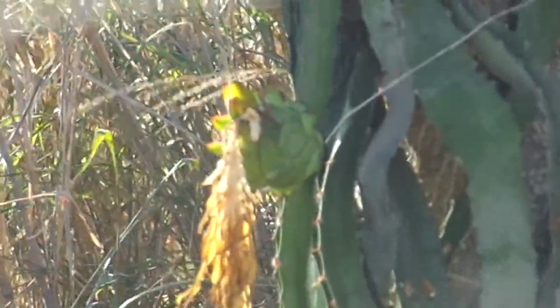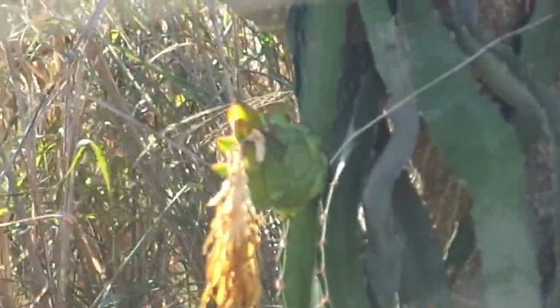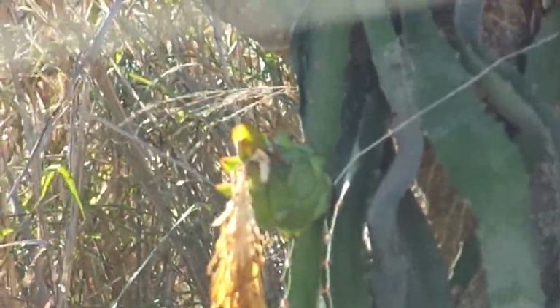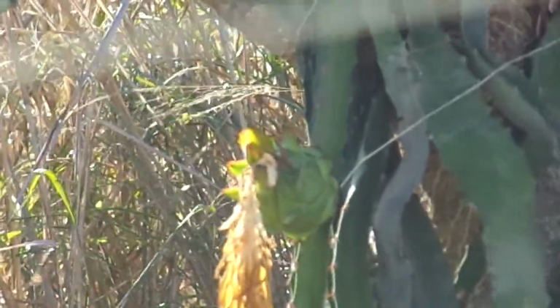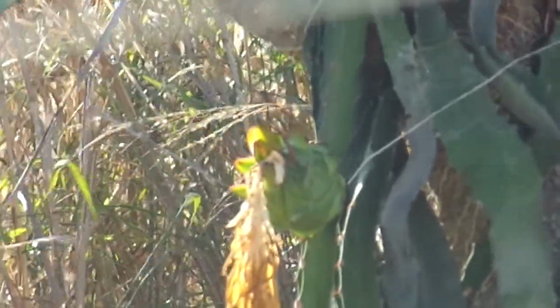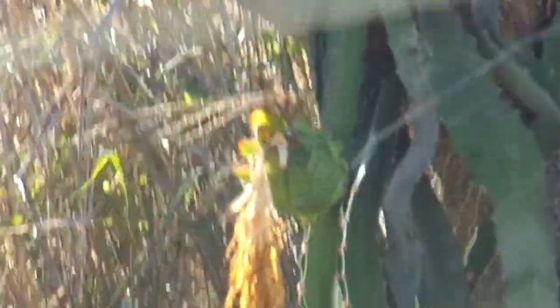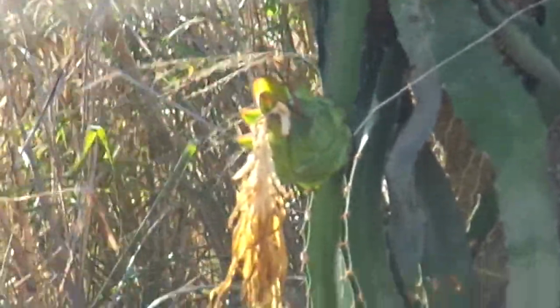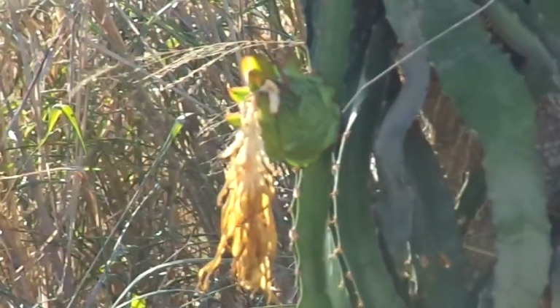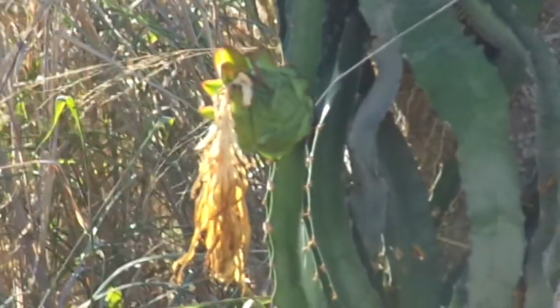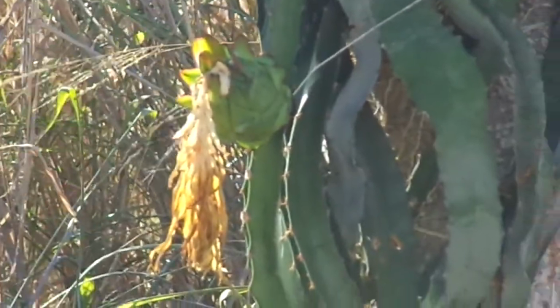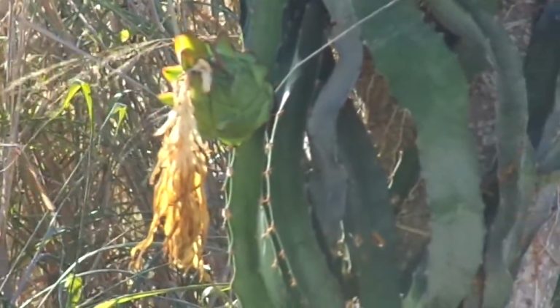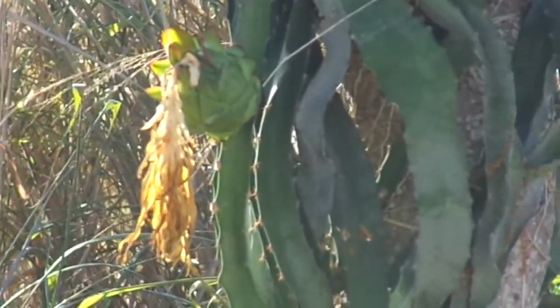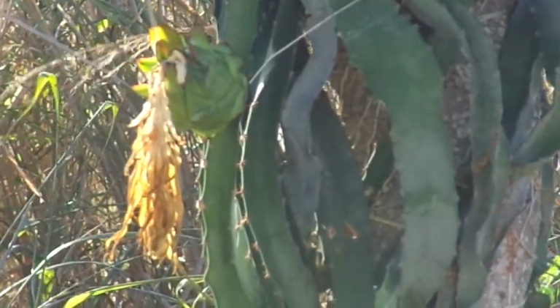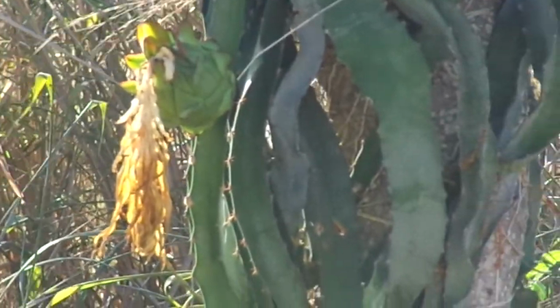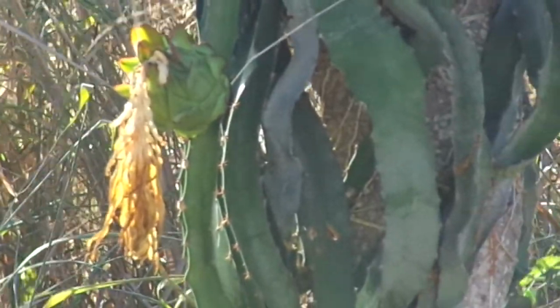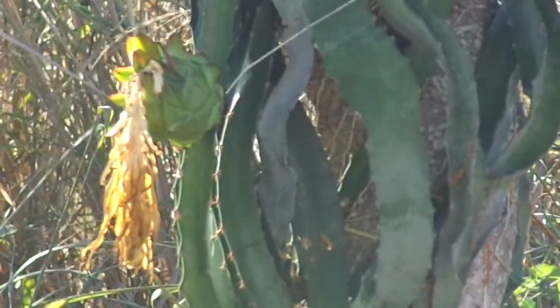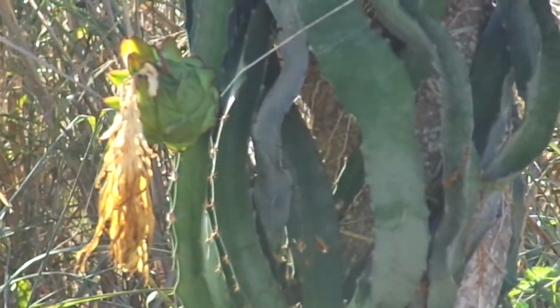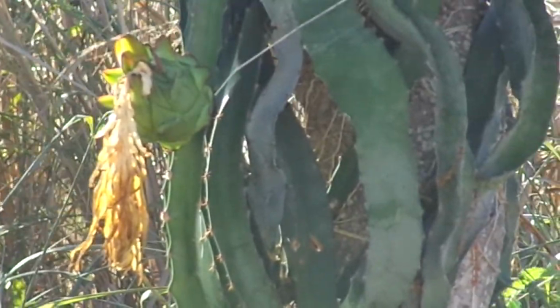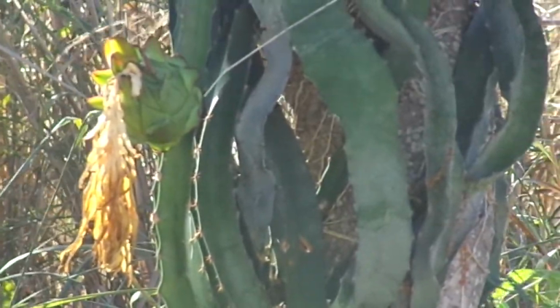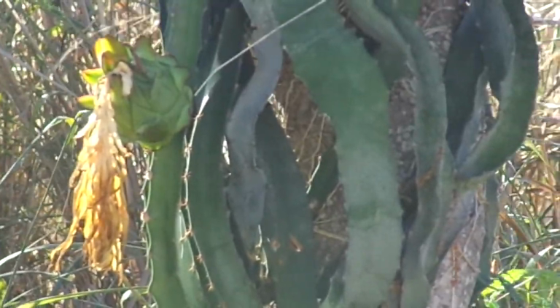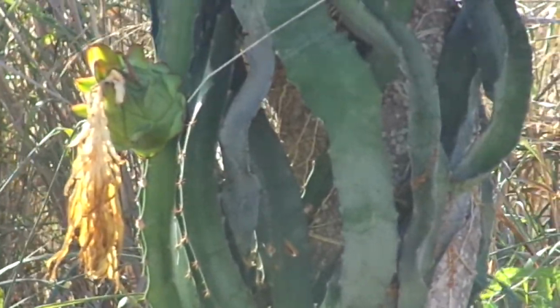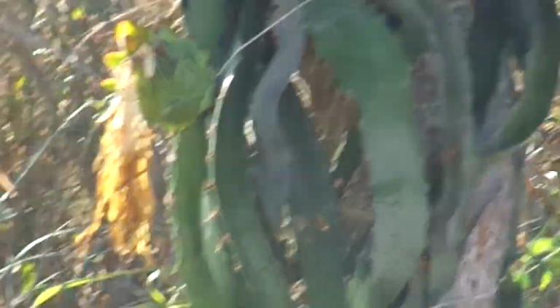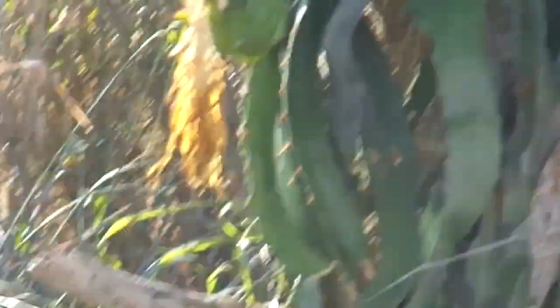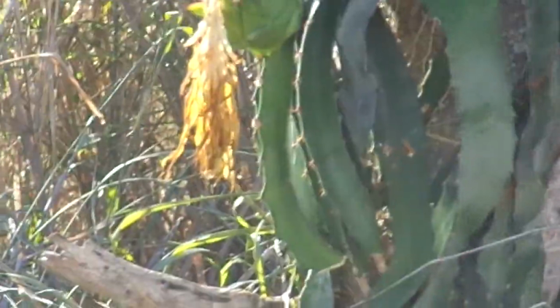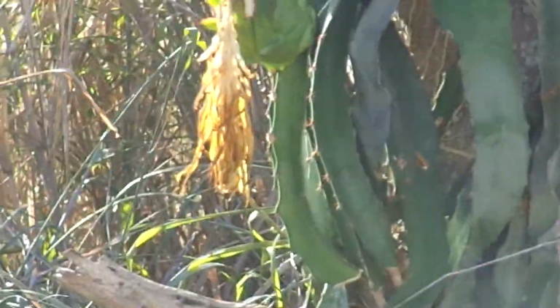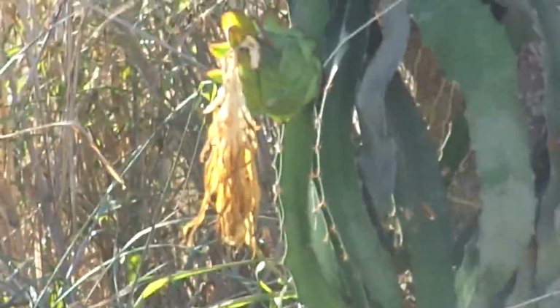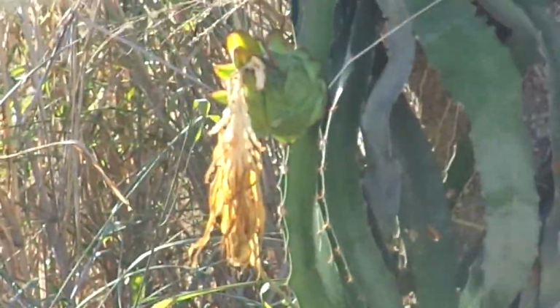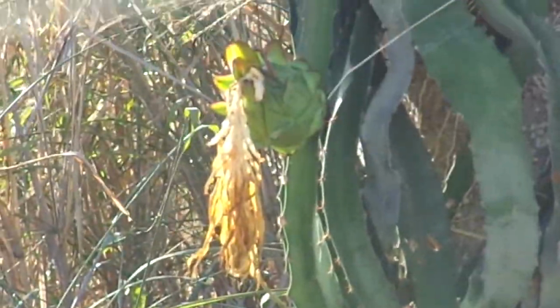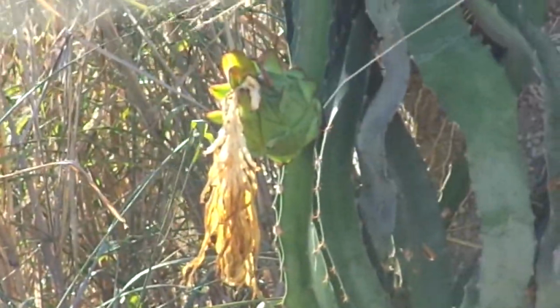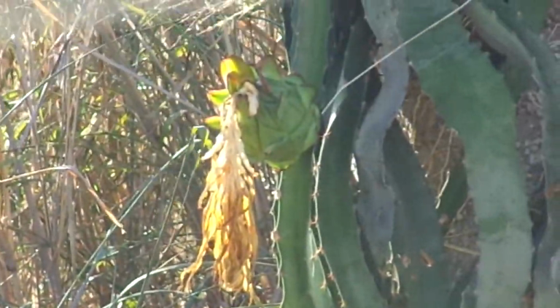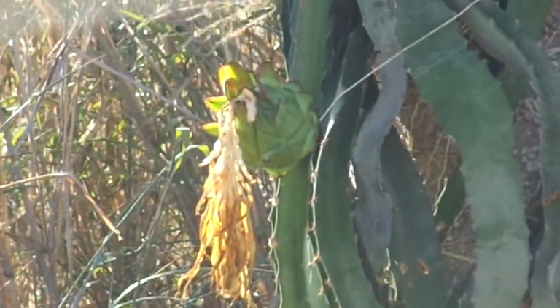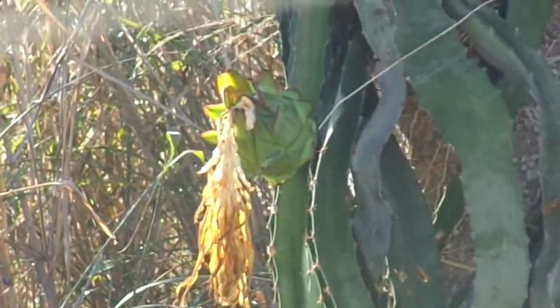This is an unknown type and I'm kind of excited to see how it turns out once it ripens.